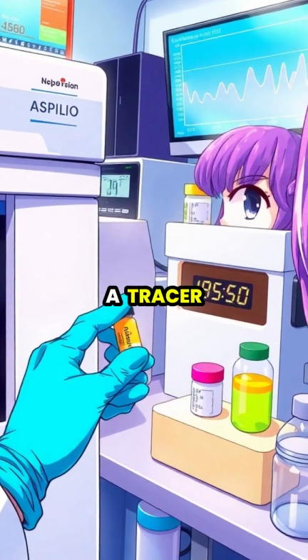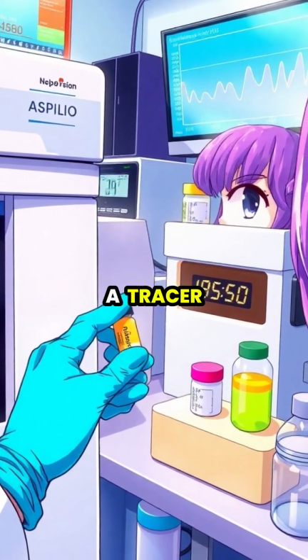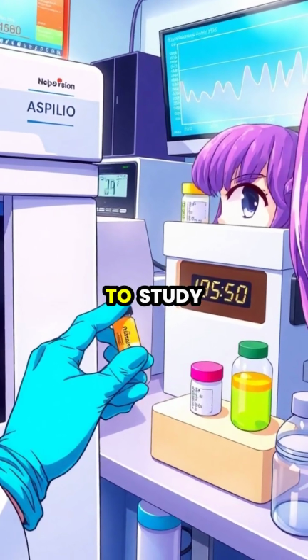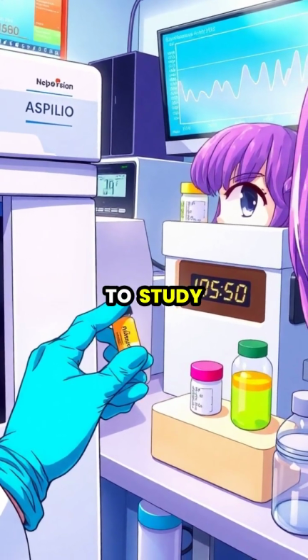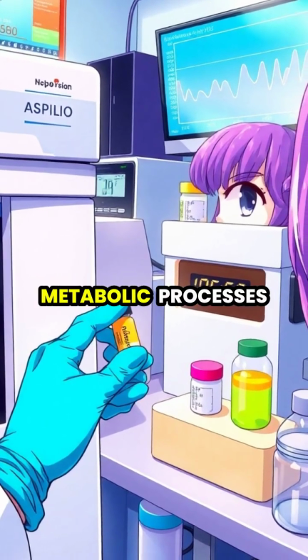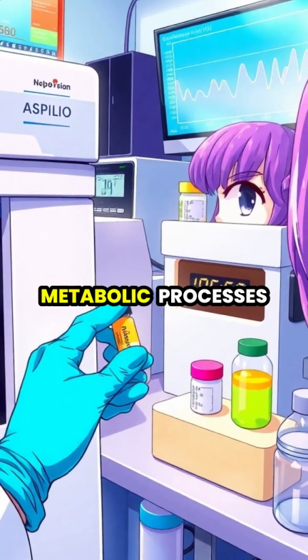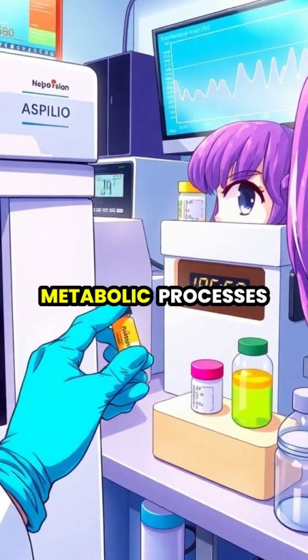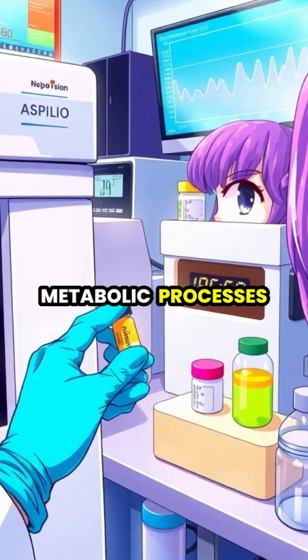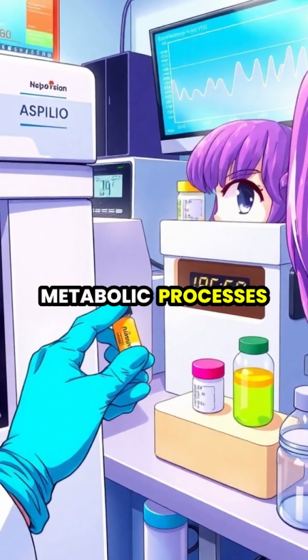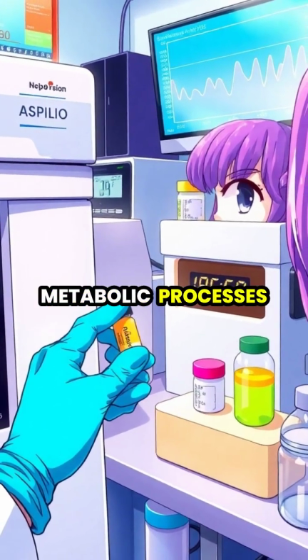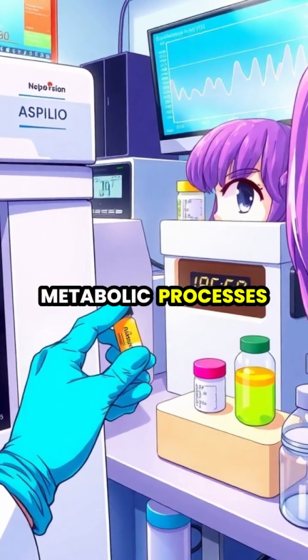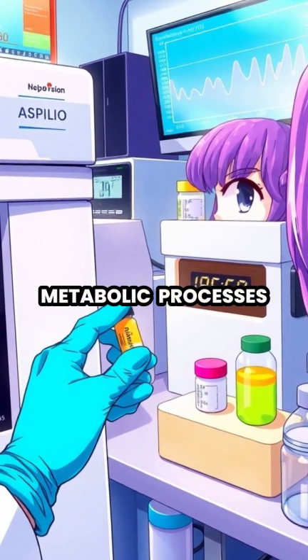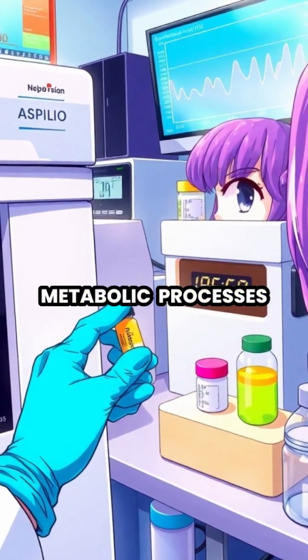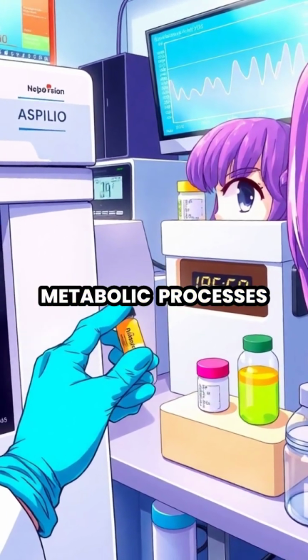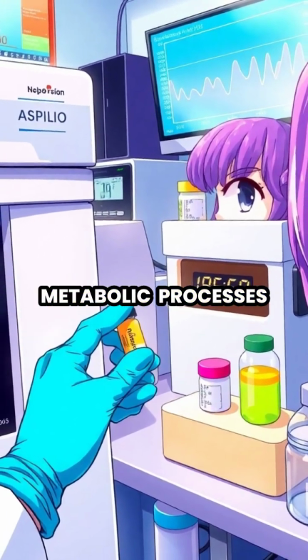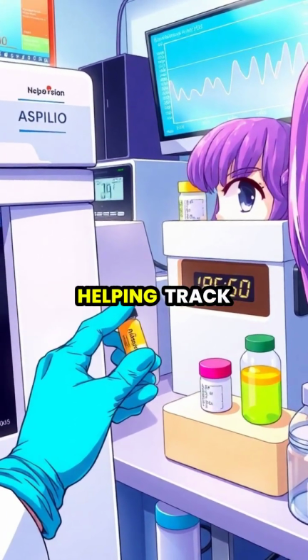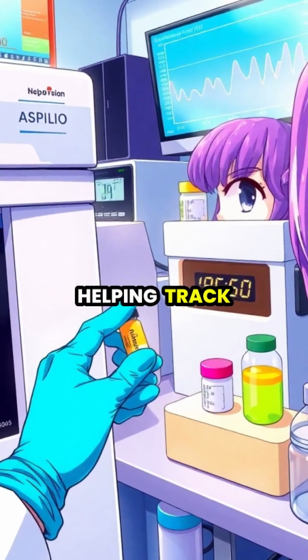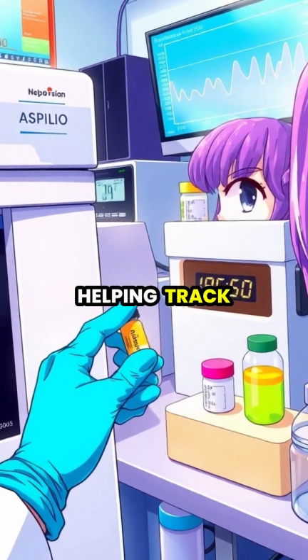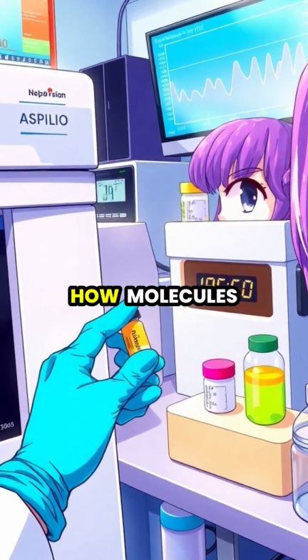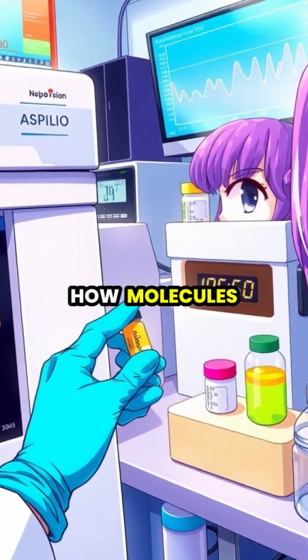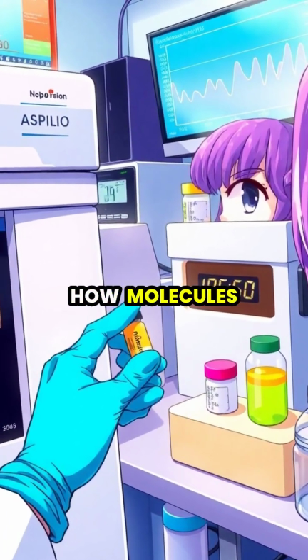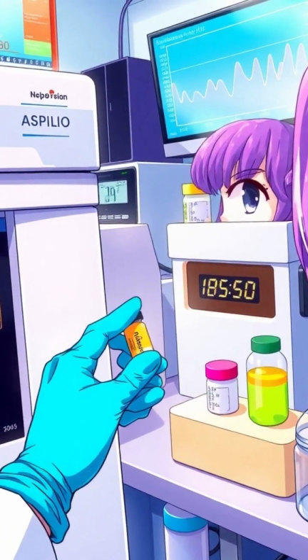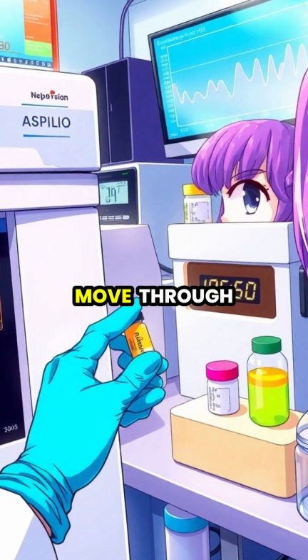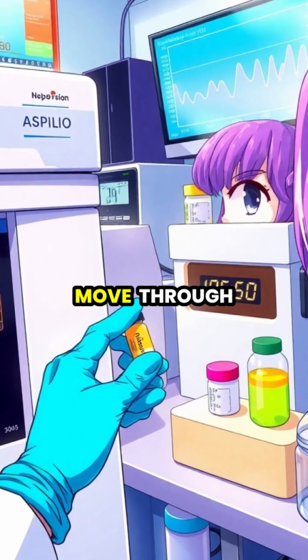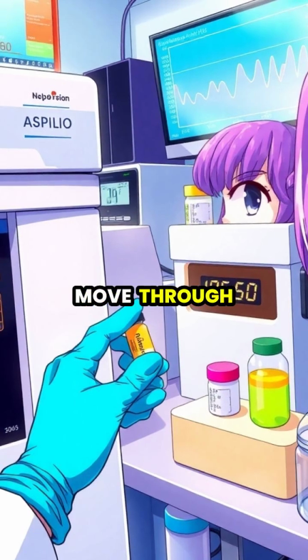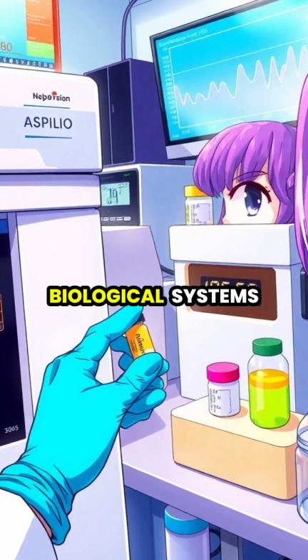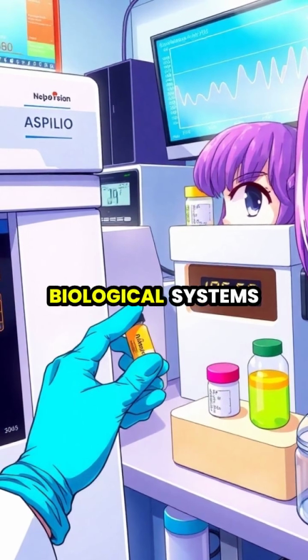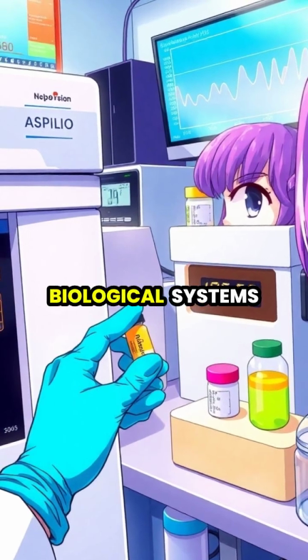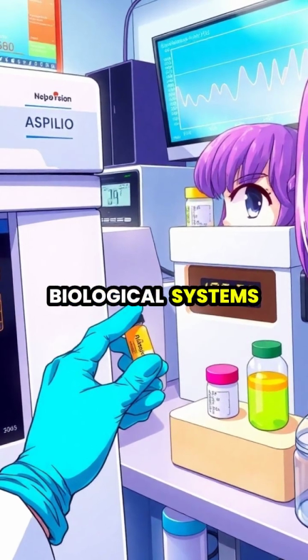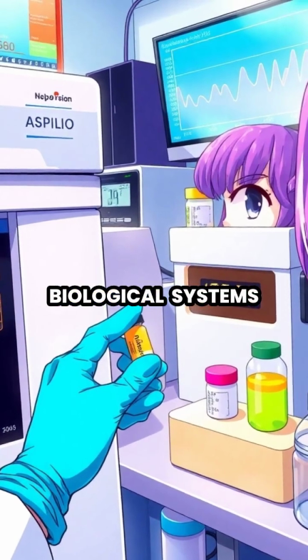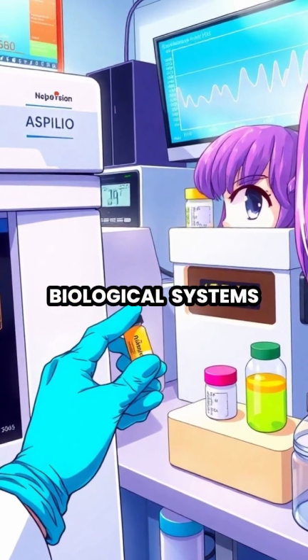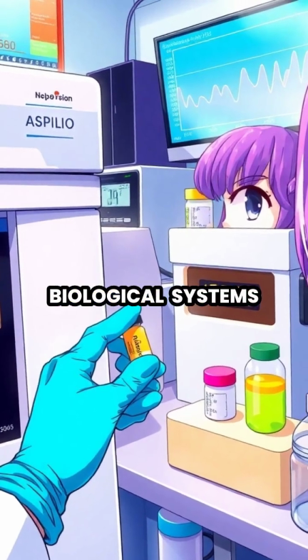Scientists use heavy water in mass spectrometry as a tracer to study metabolic processes, helping track how molecules move through biological systems.